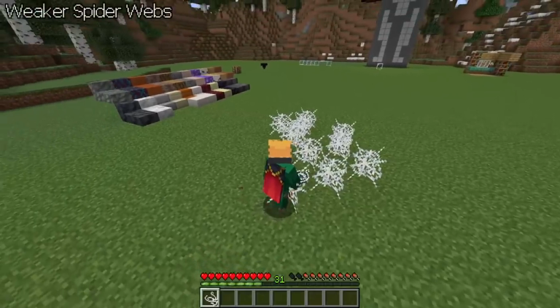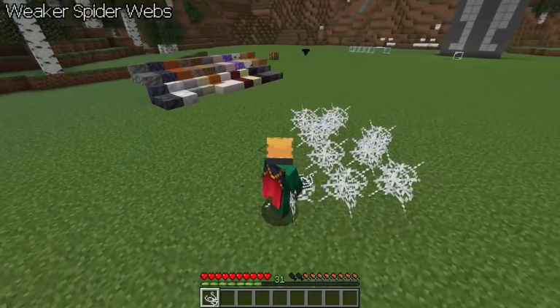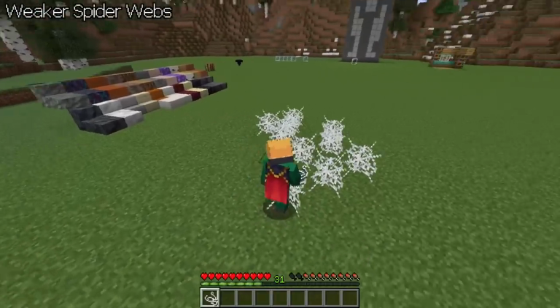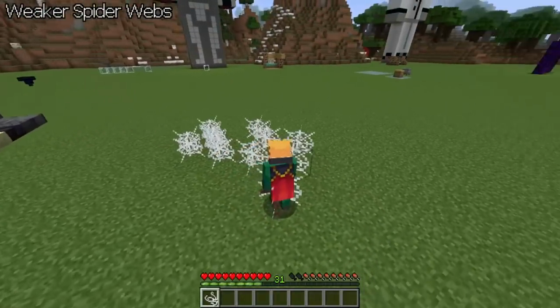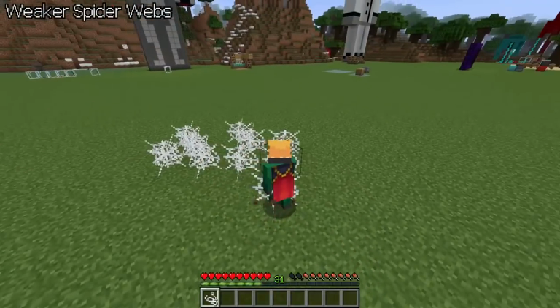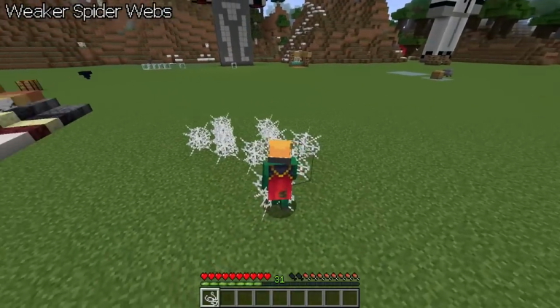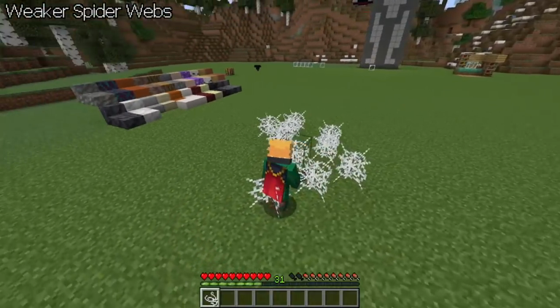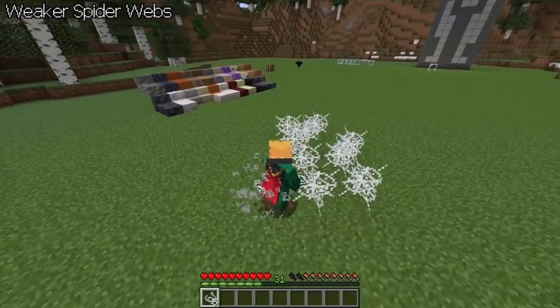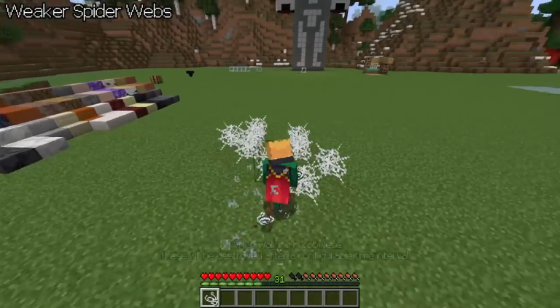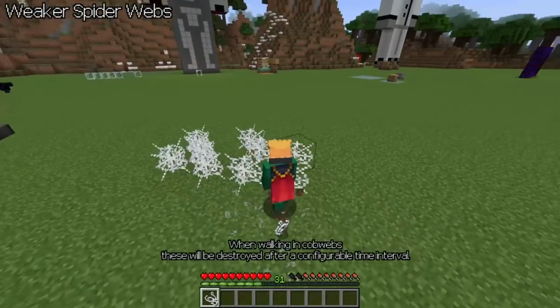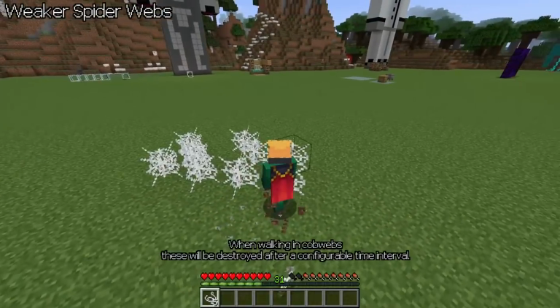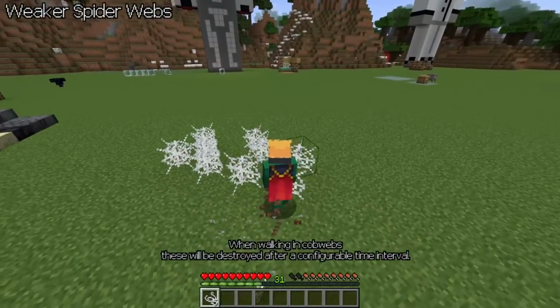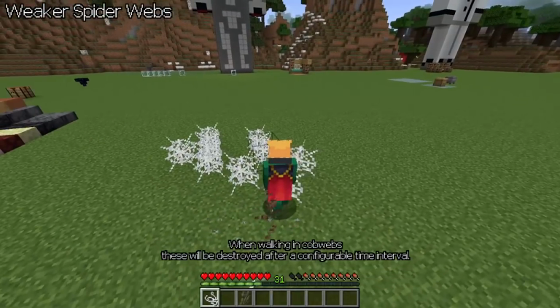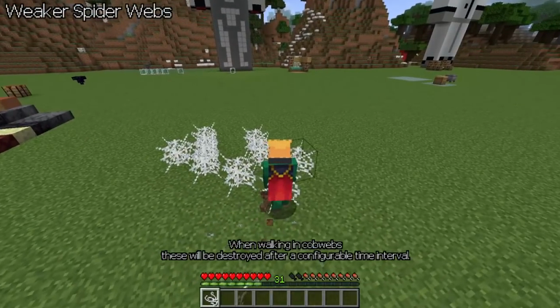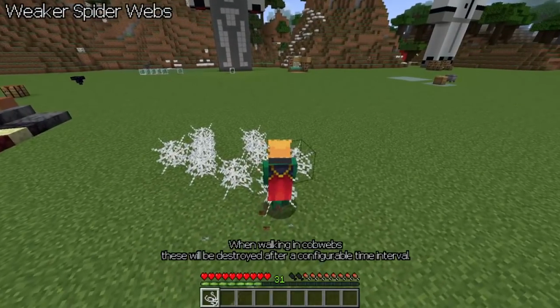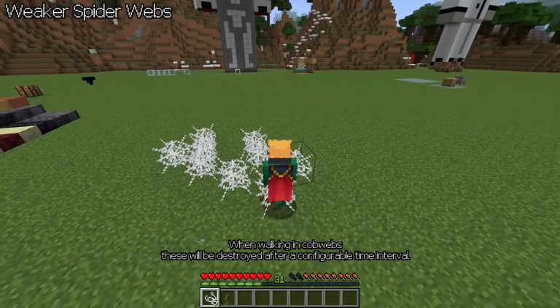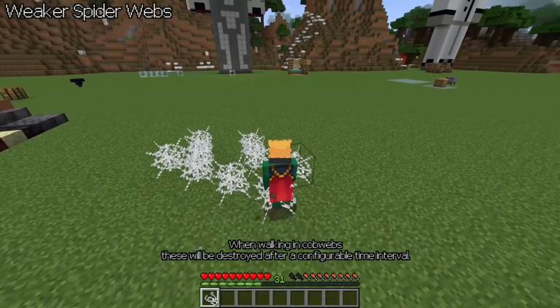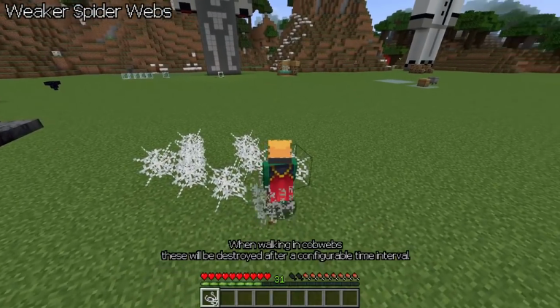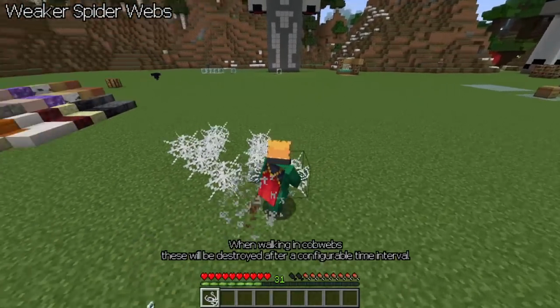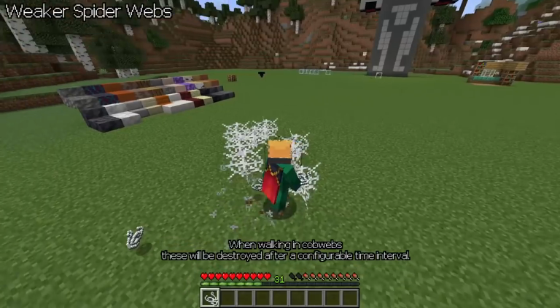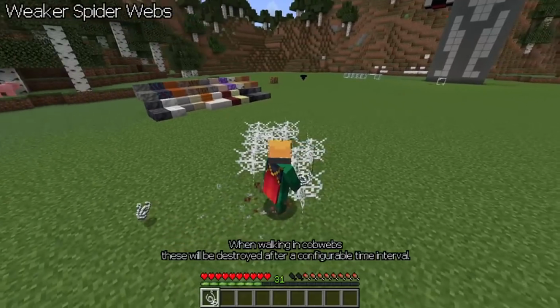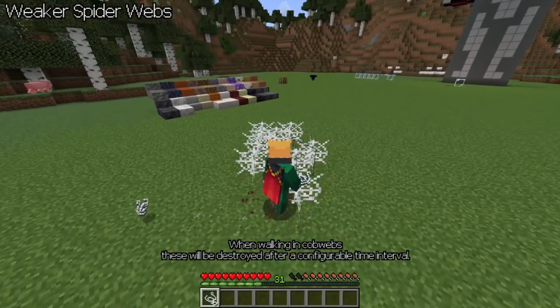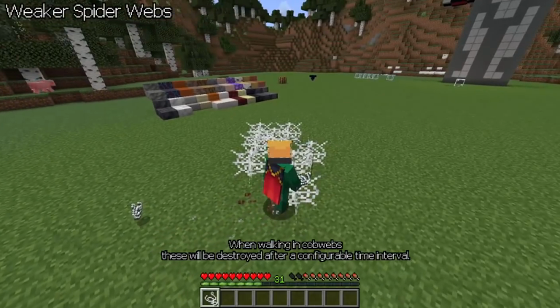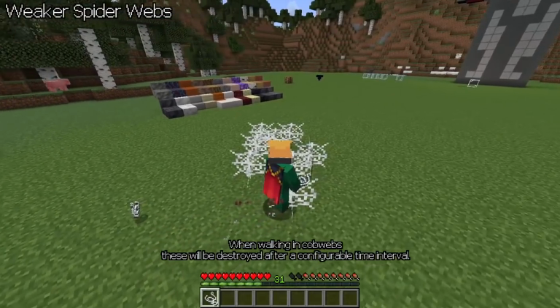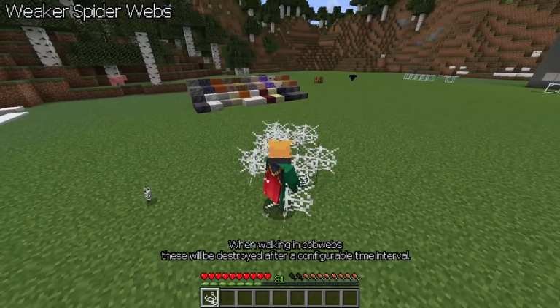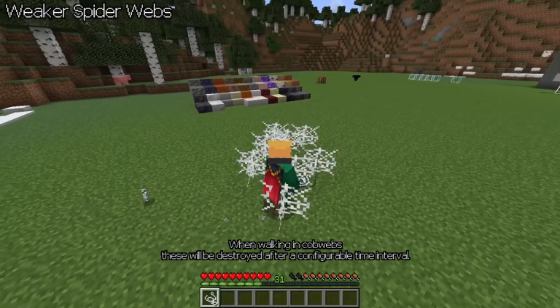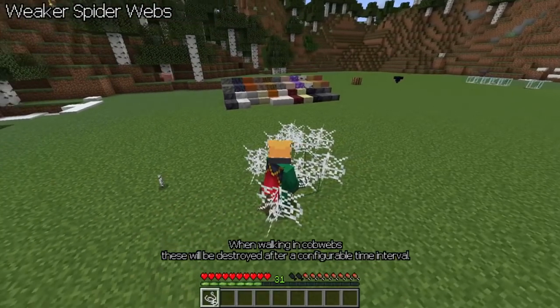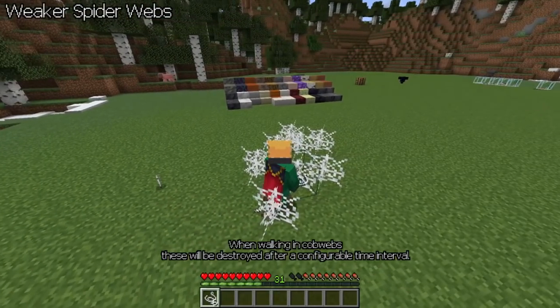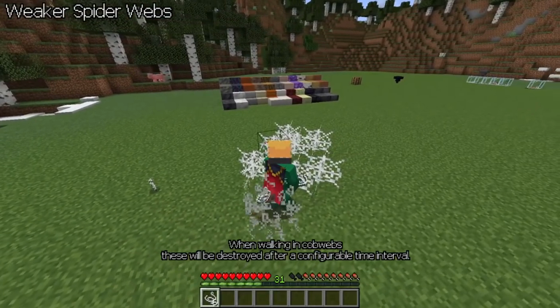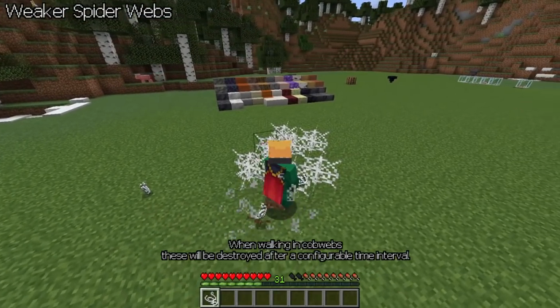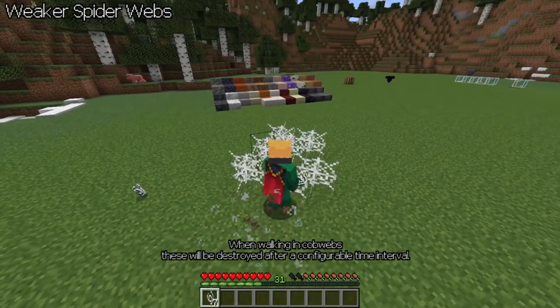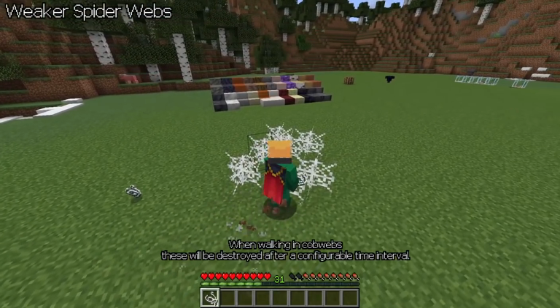Weaker Spiderwebs. When walking through cobwebs, these will be destroyed after a configurable time interval.